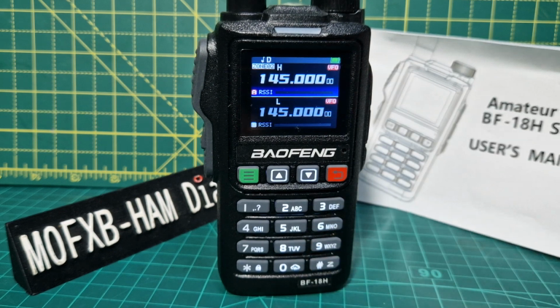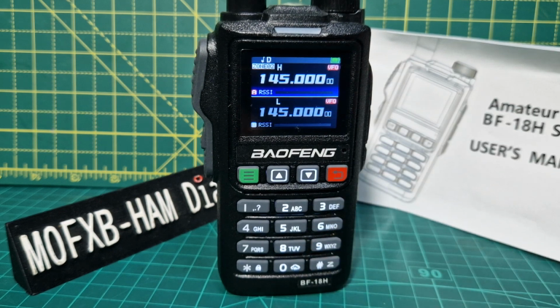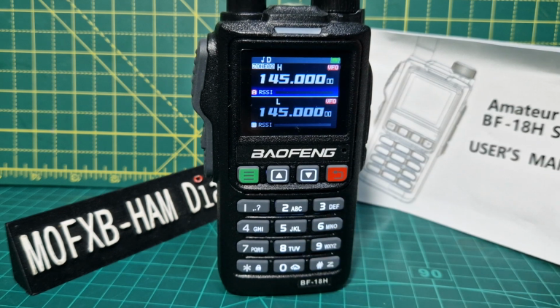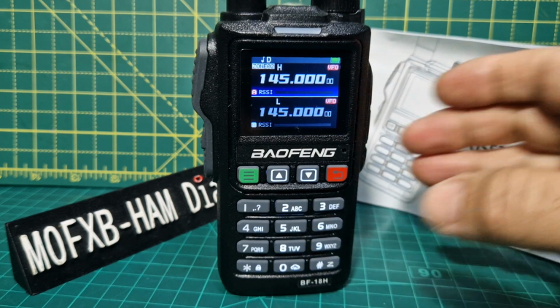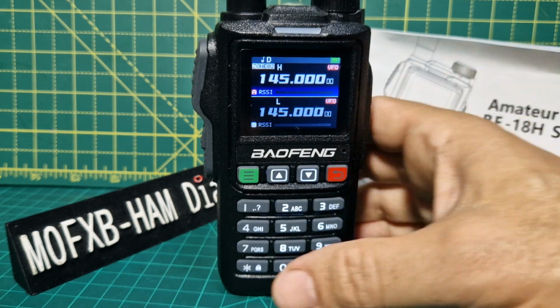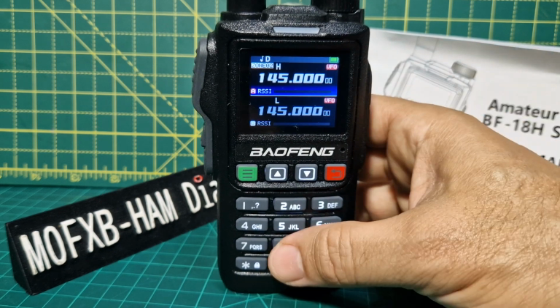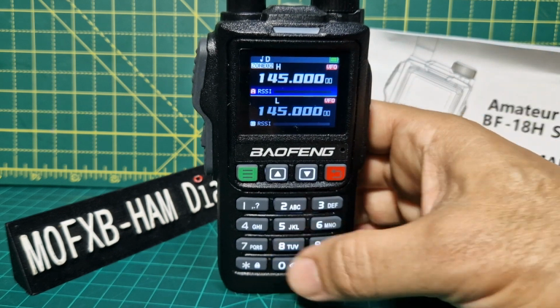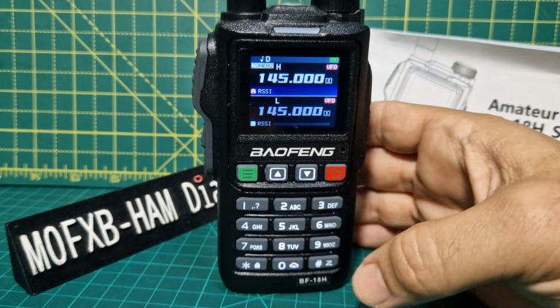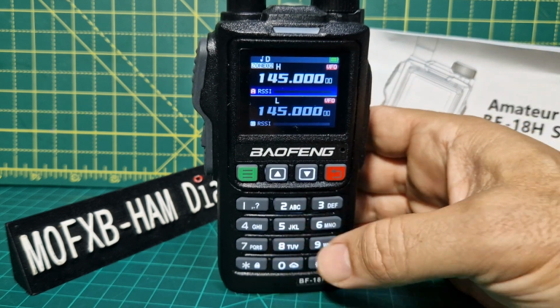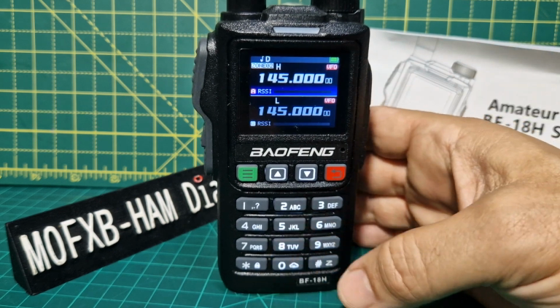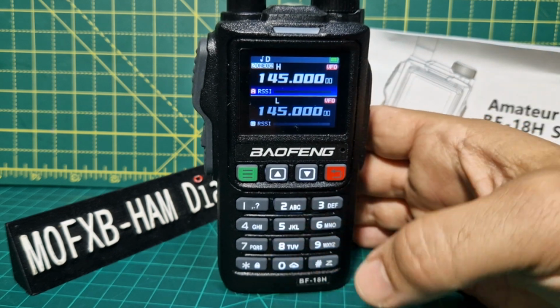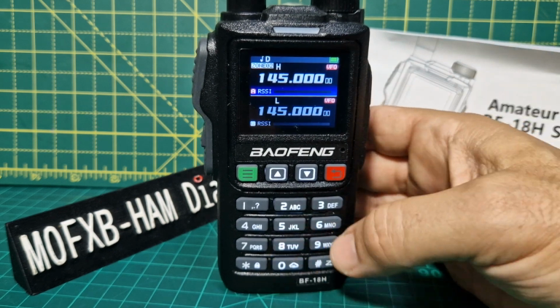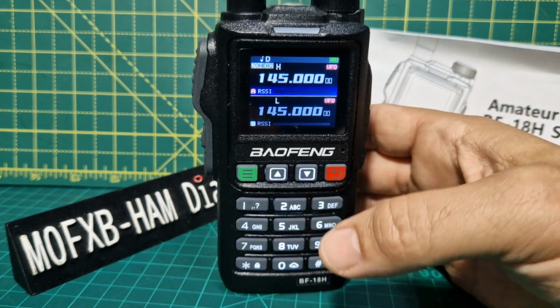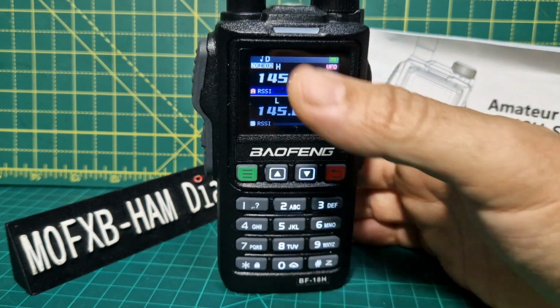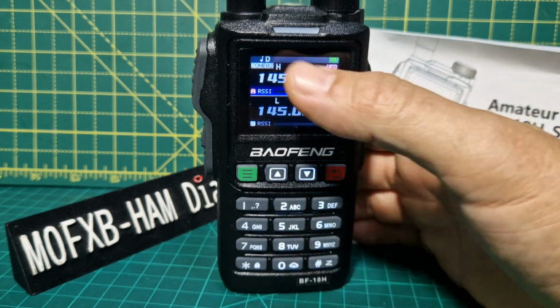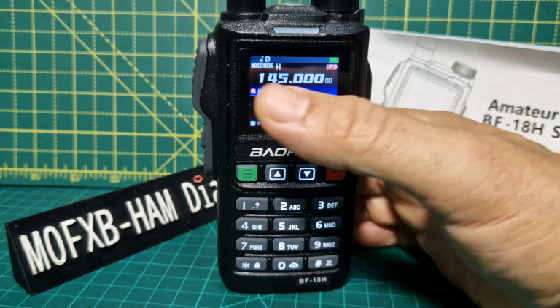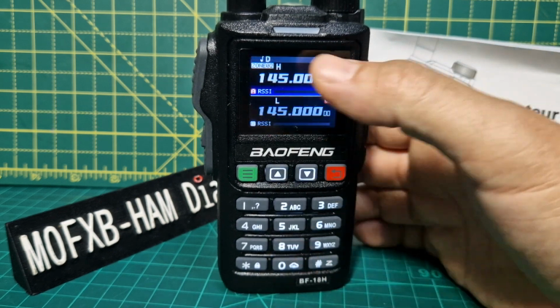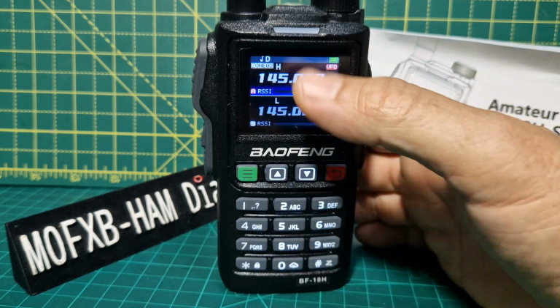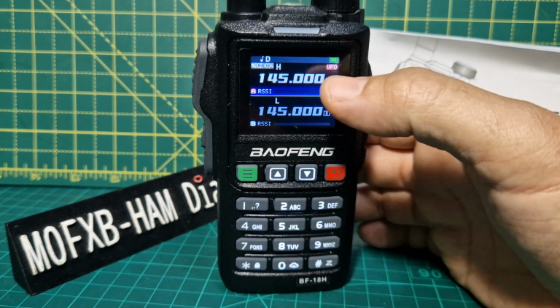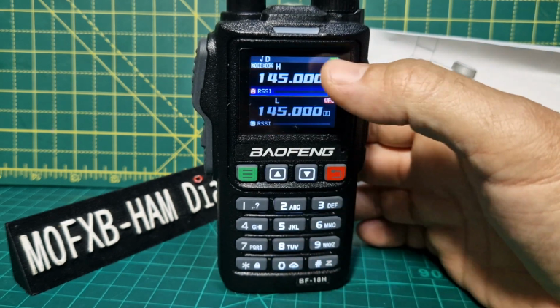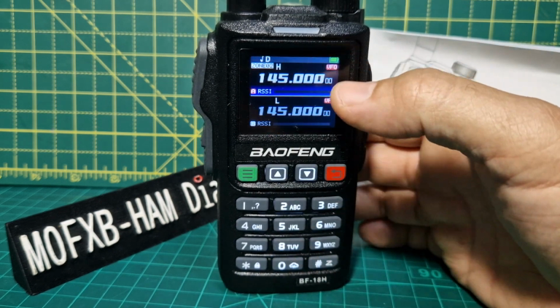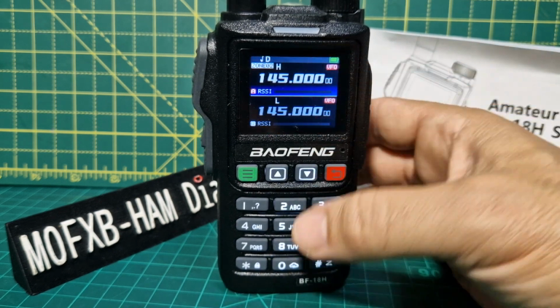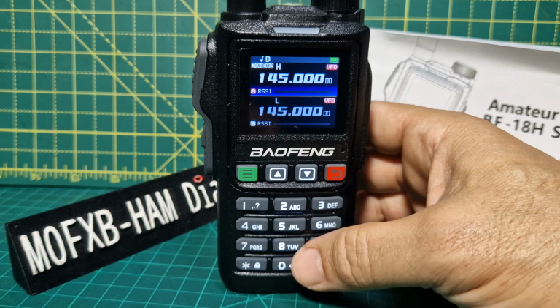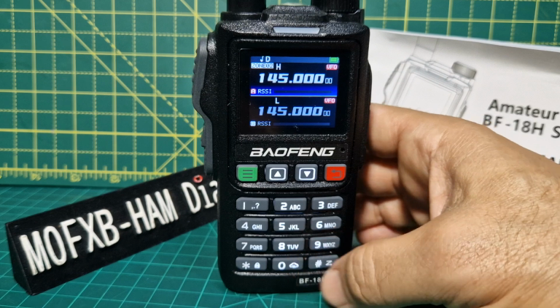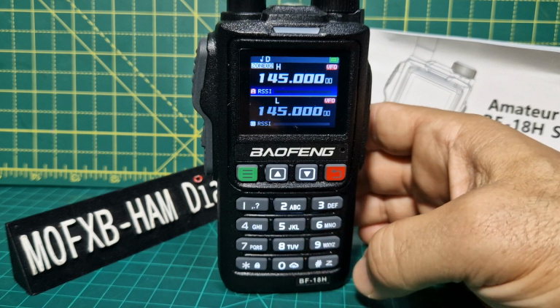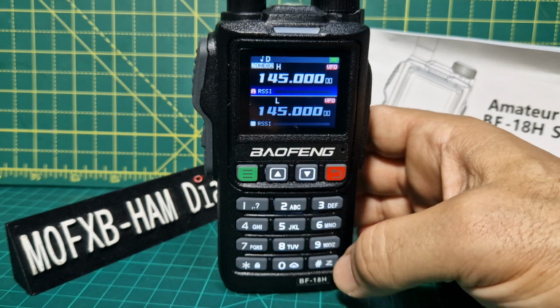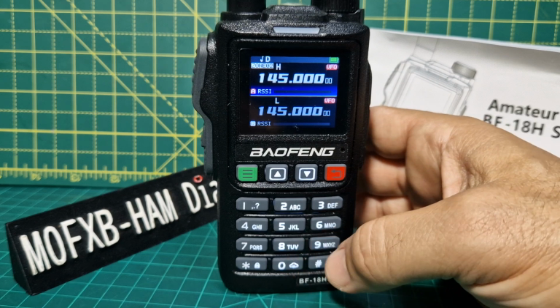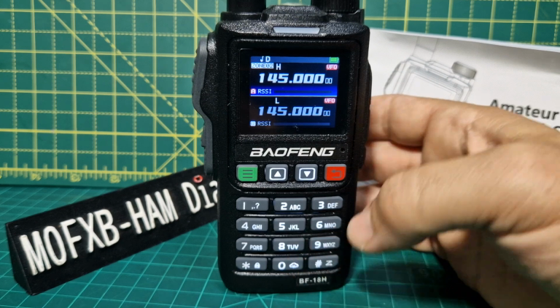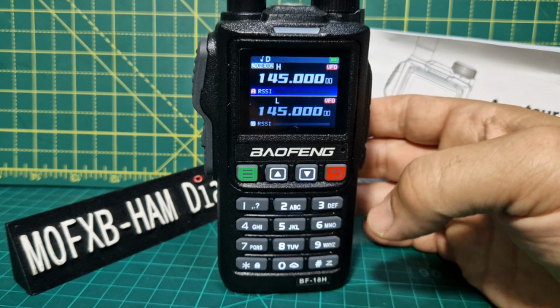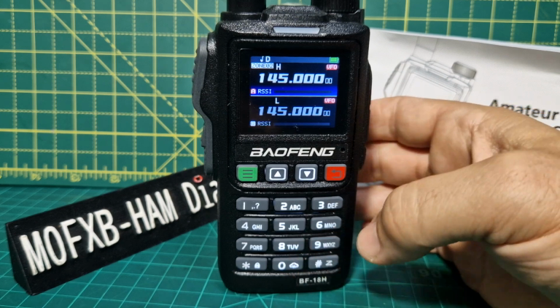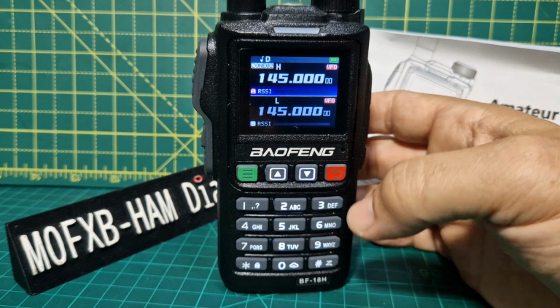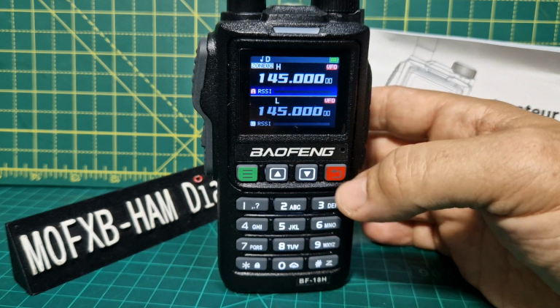I've been reading the manual, but to just push a button and scroll through the different bands — I can't see it. Maybe I'm wrong.